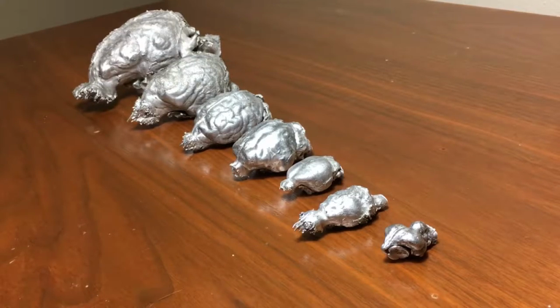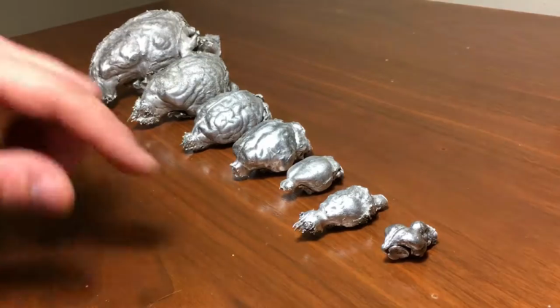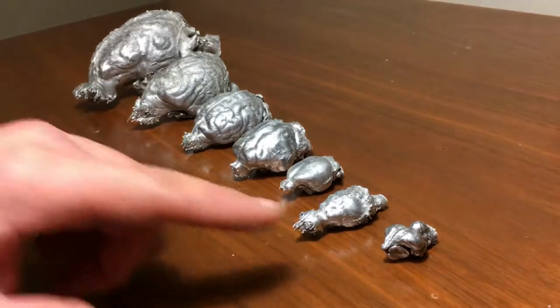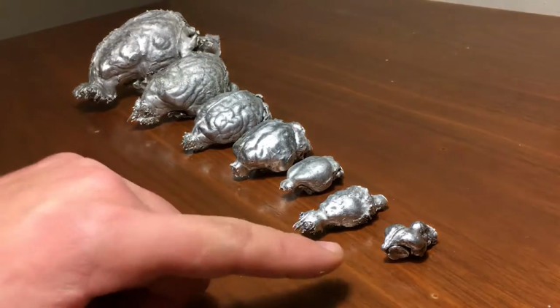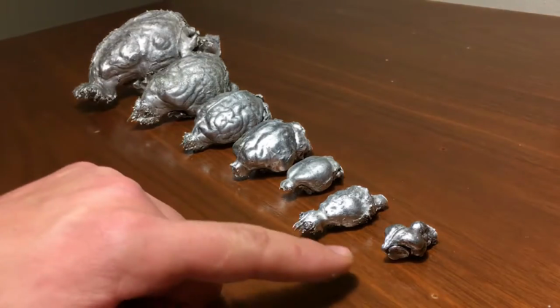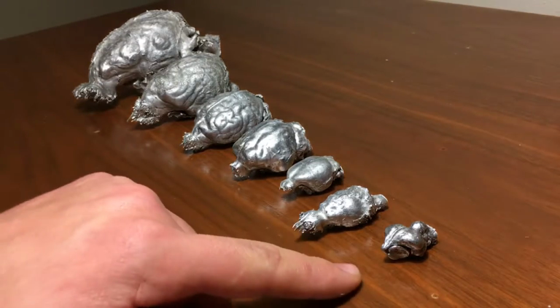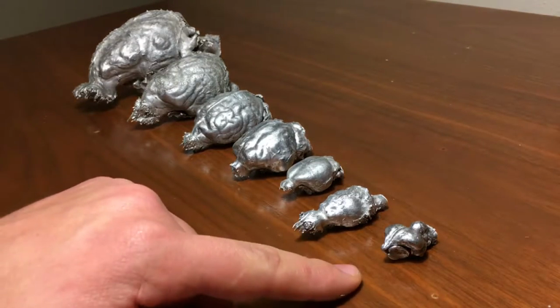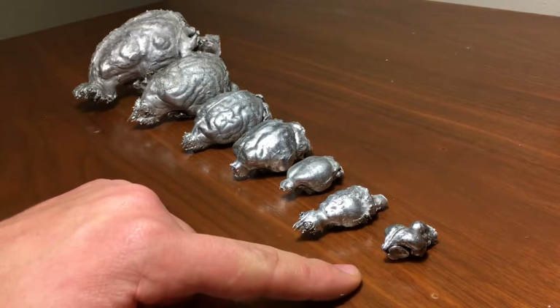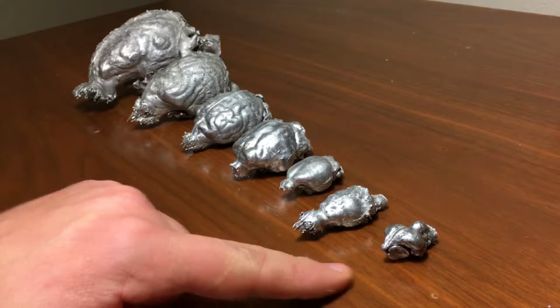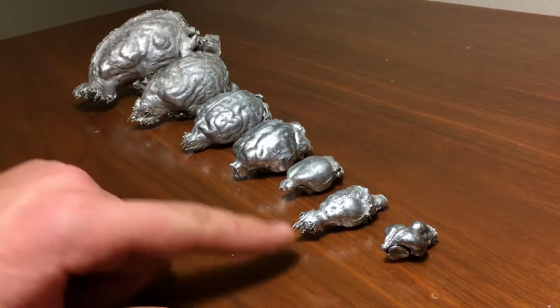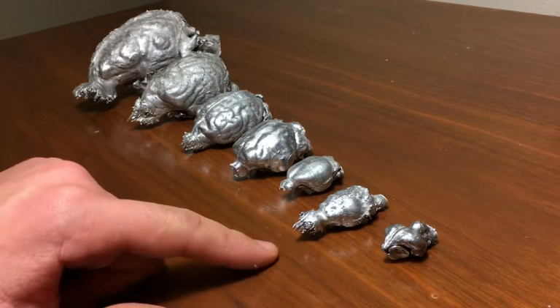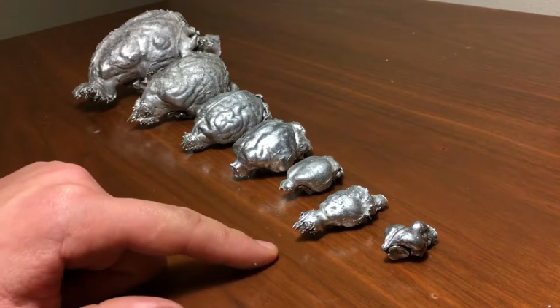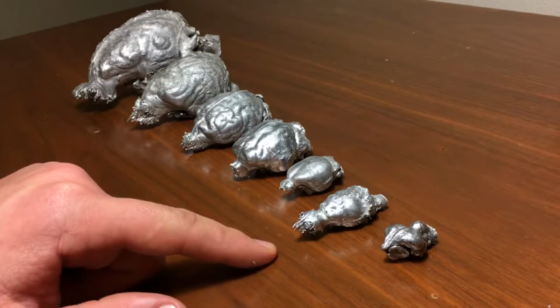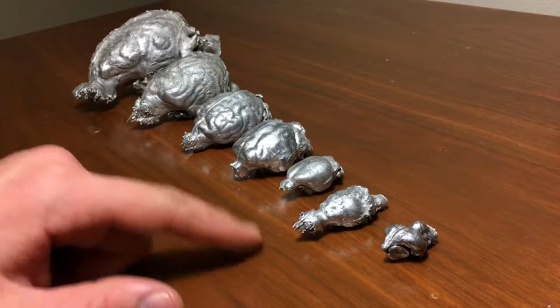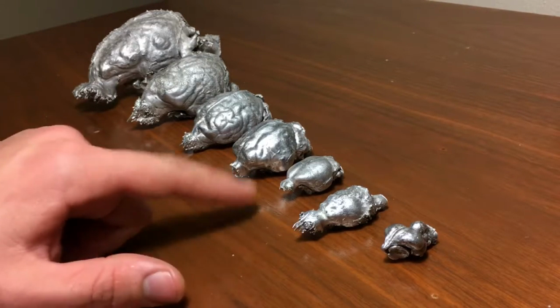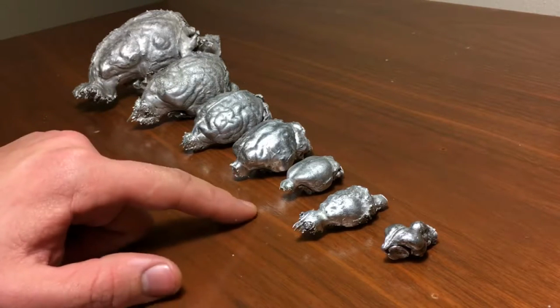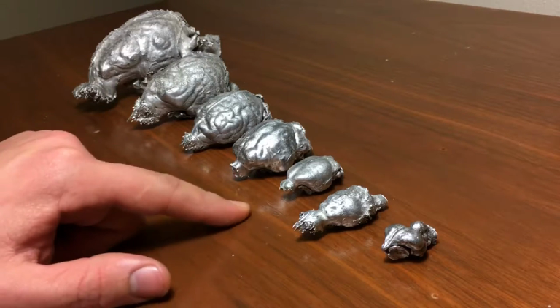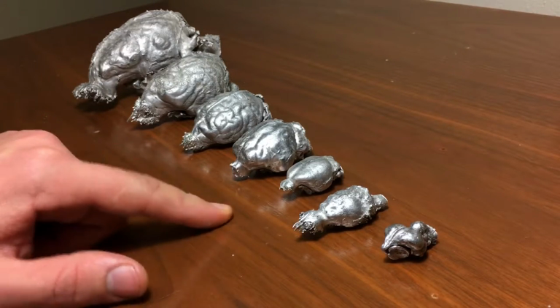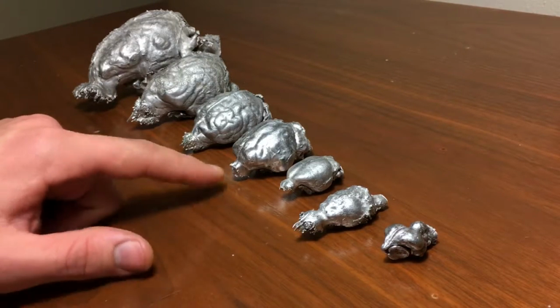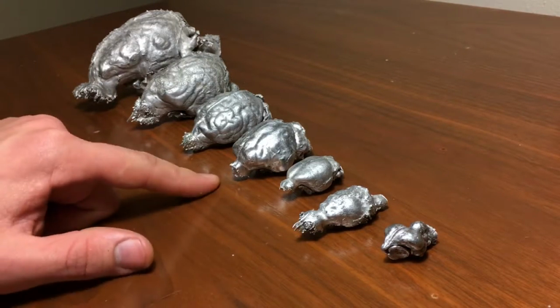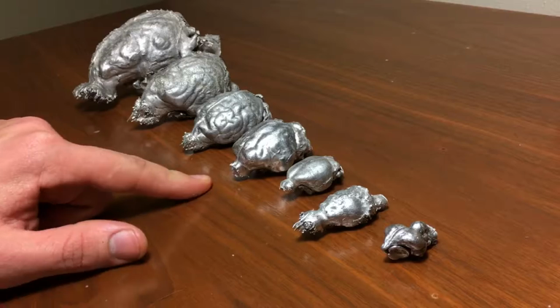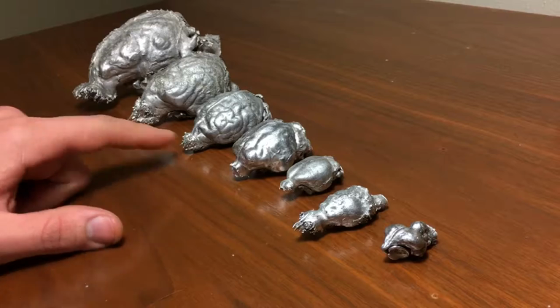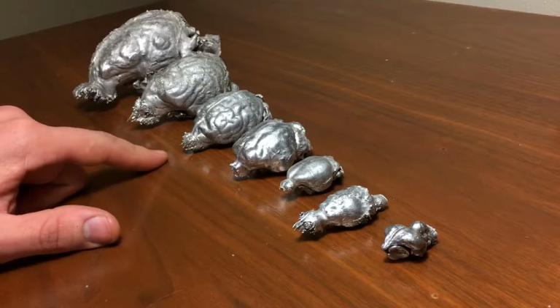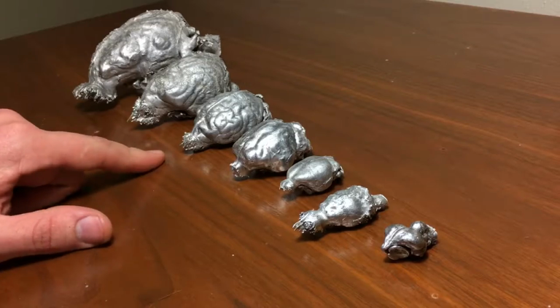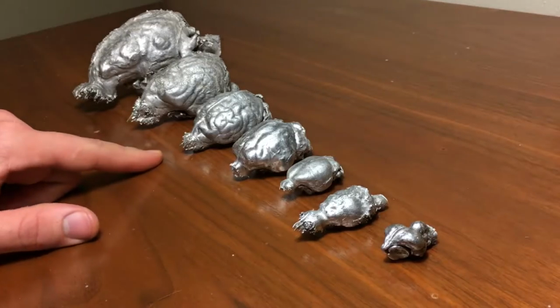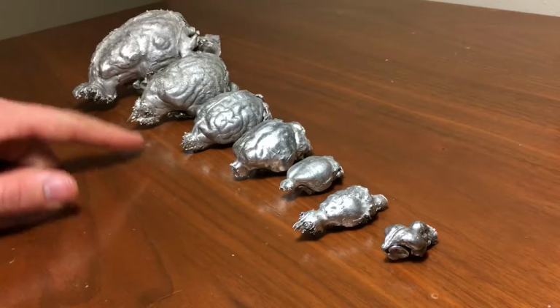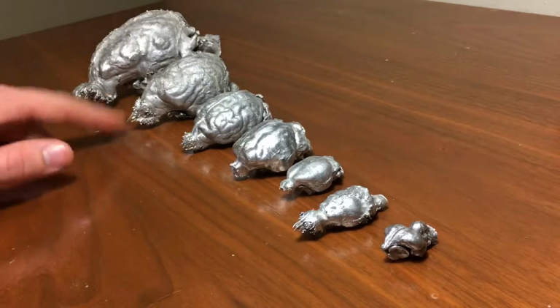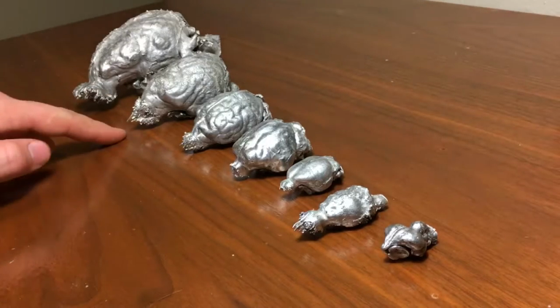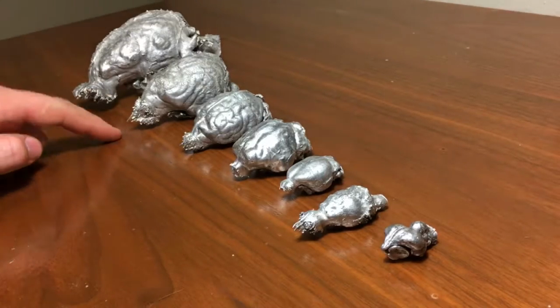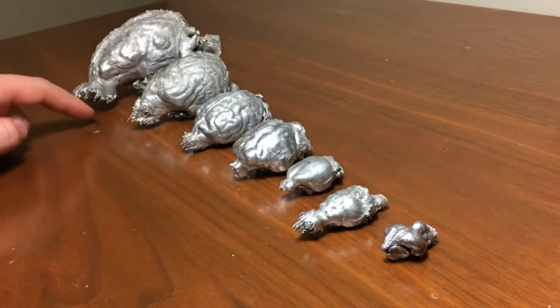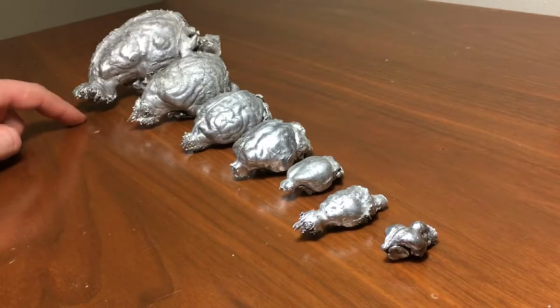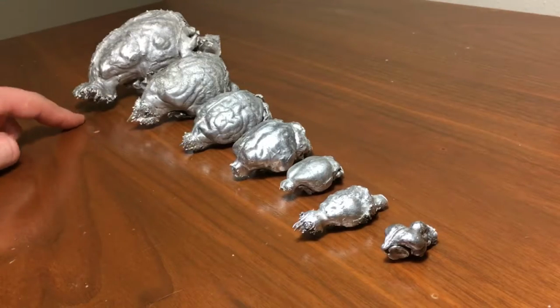So here we have a chicken, a possum, squirrel, cat, a raccoon, a coyote, and a deer.